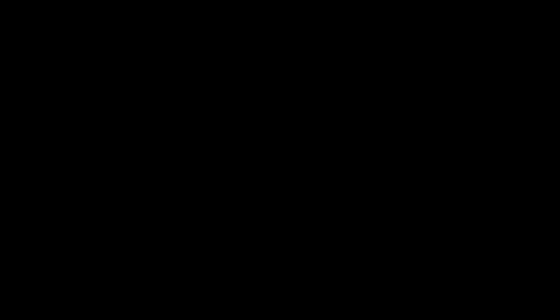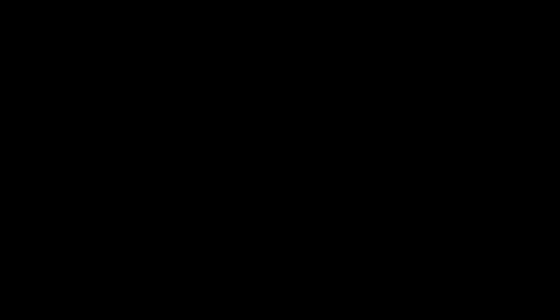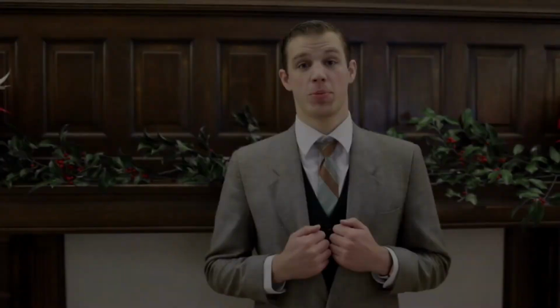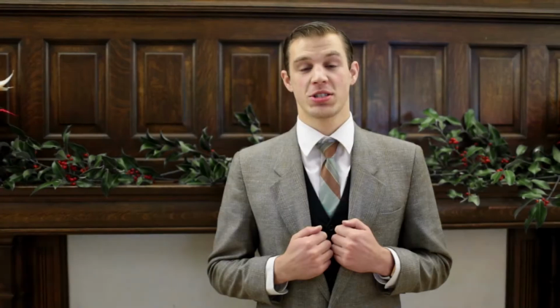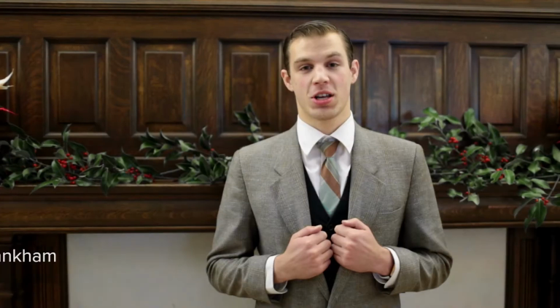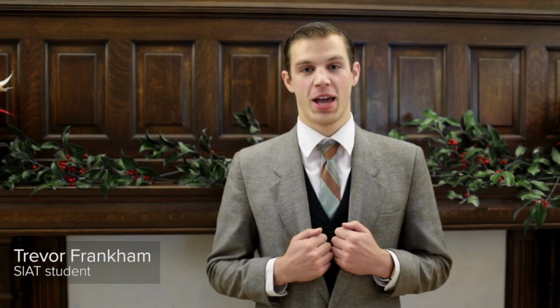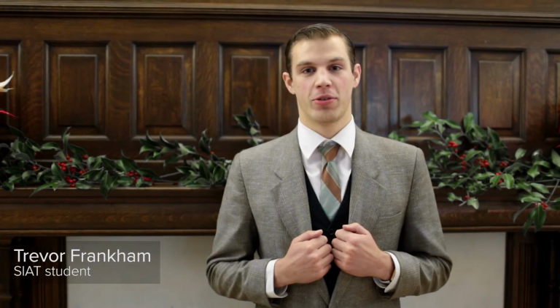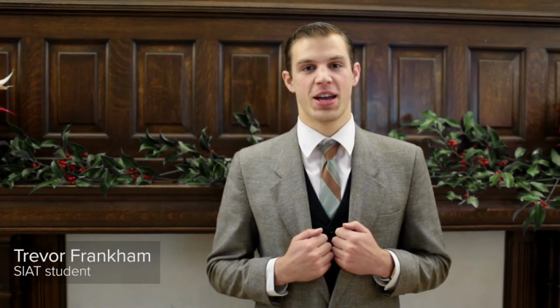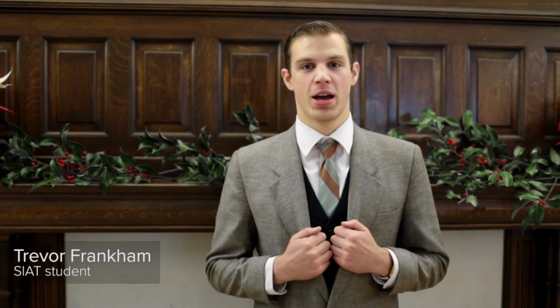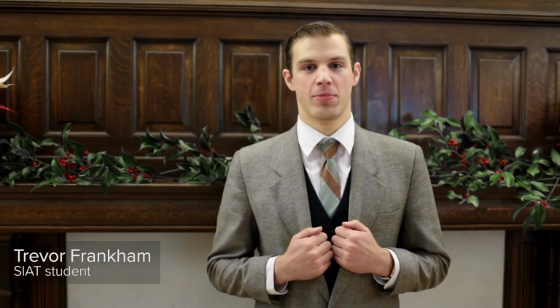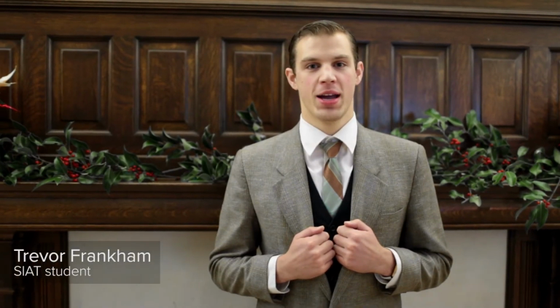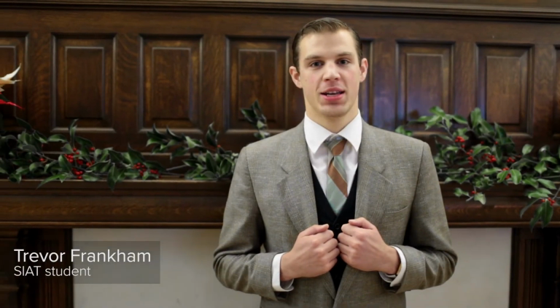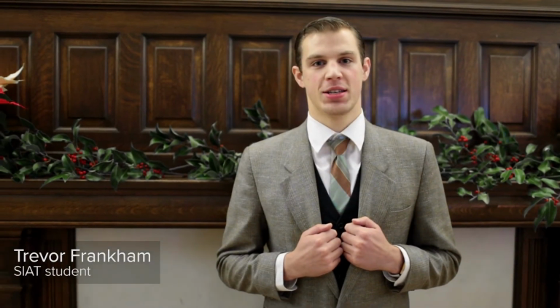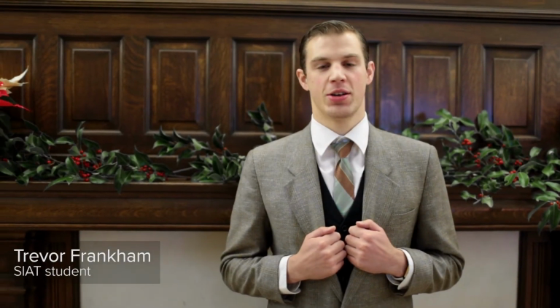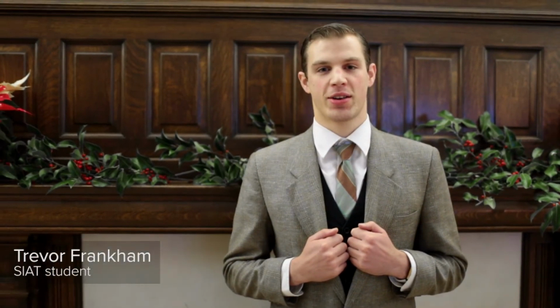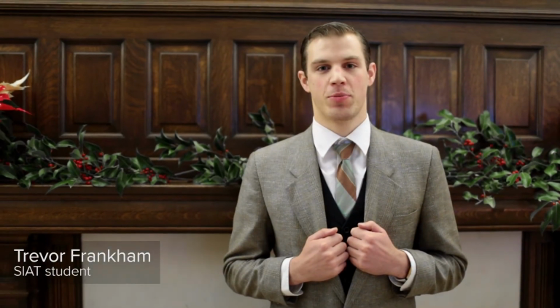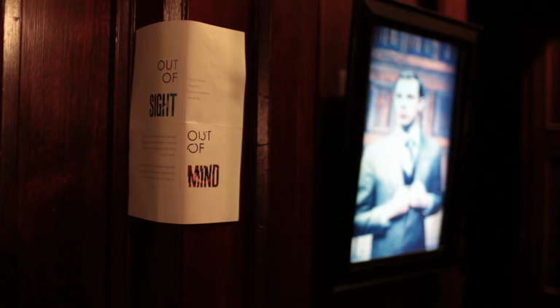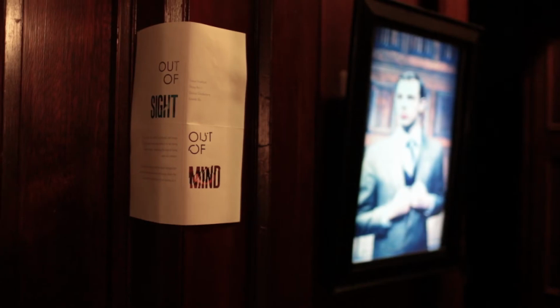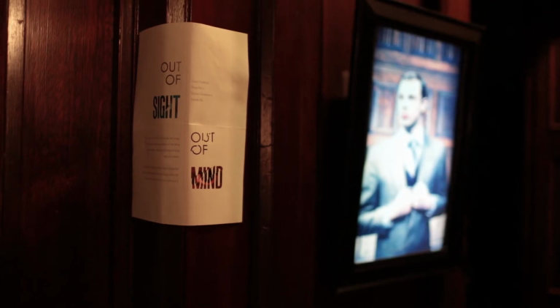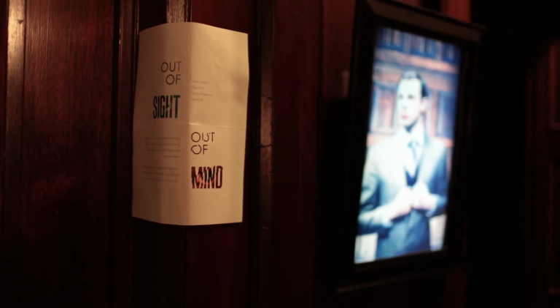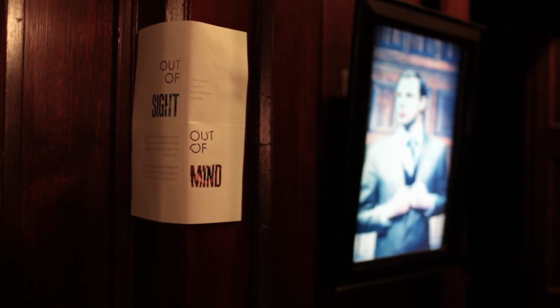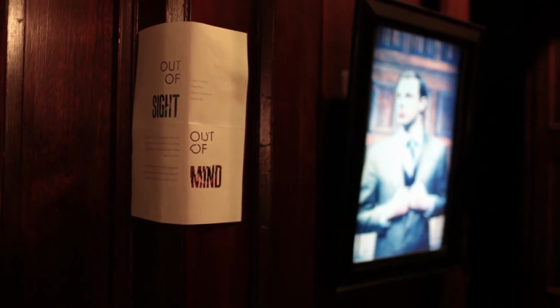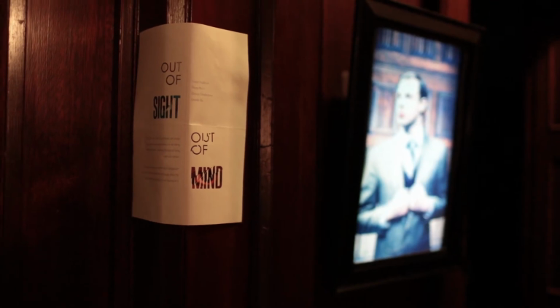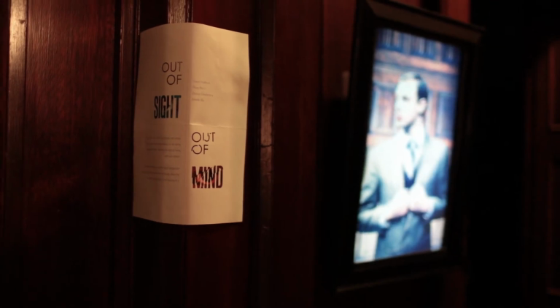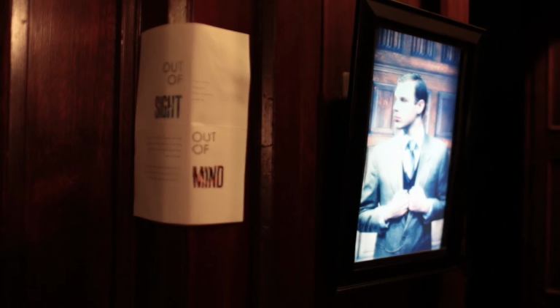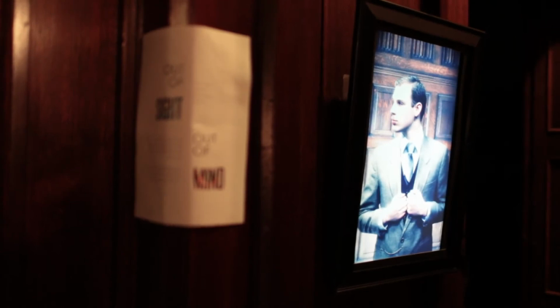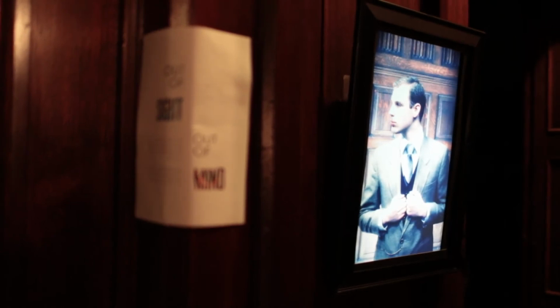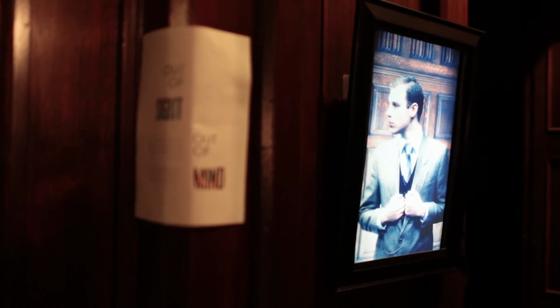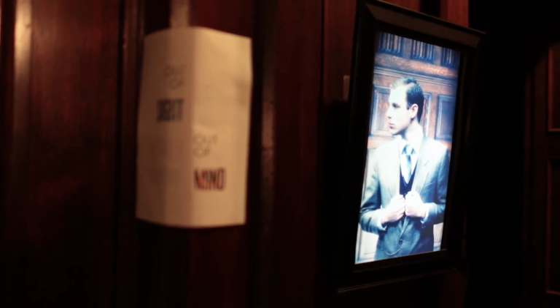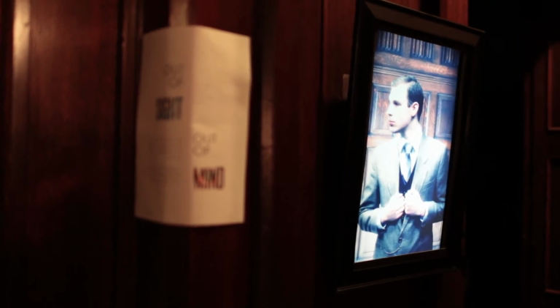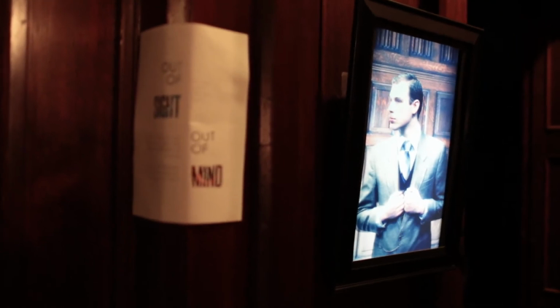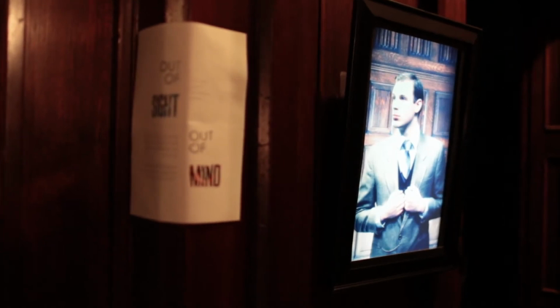Our project is called Out of Sight, Out of Mind. It's an interactive picture frame that only moves when no one is looking at it.